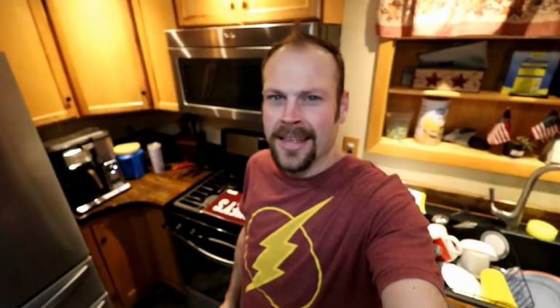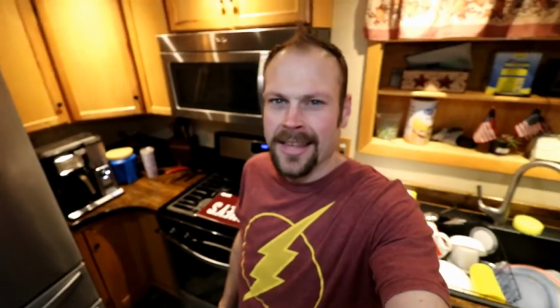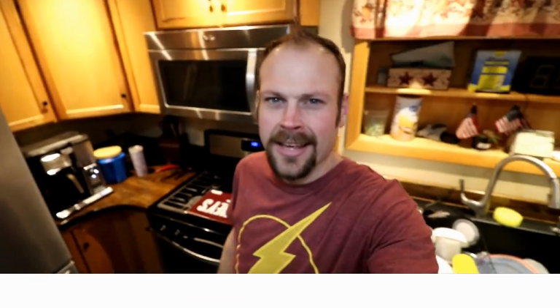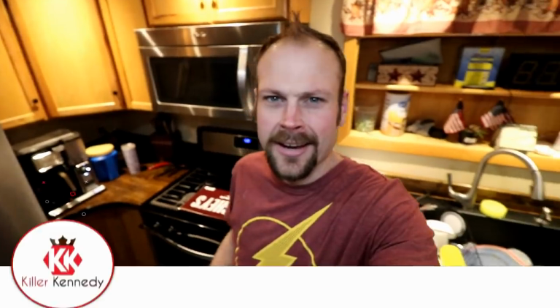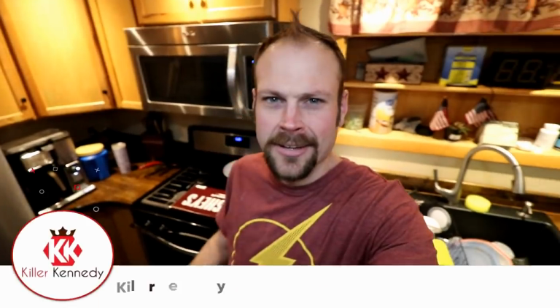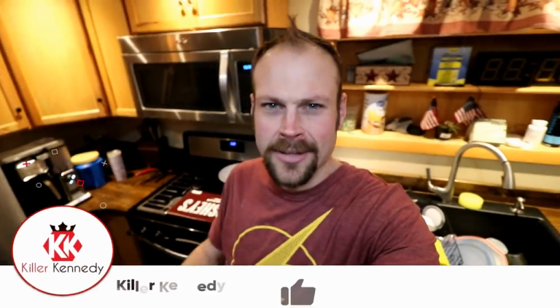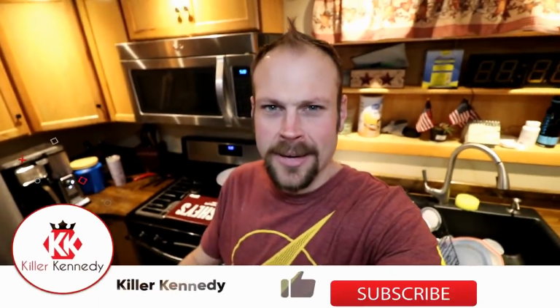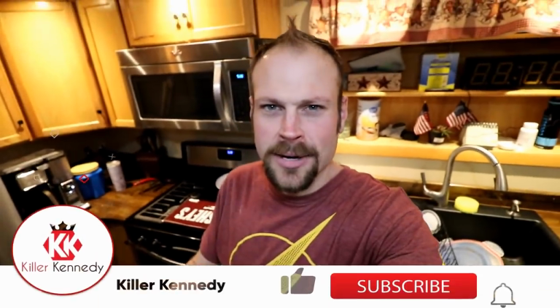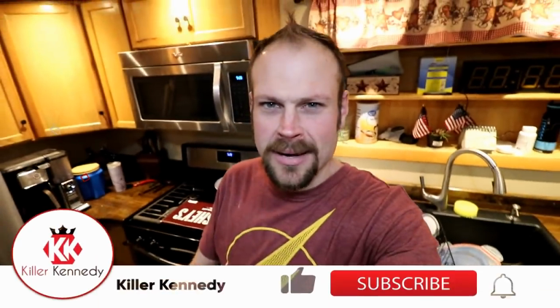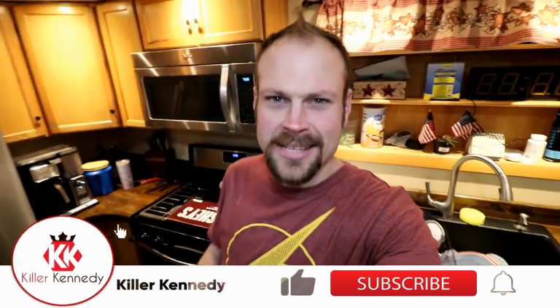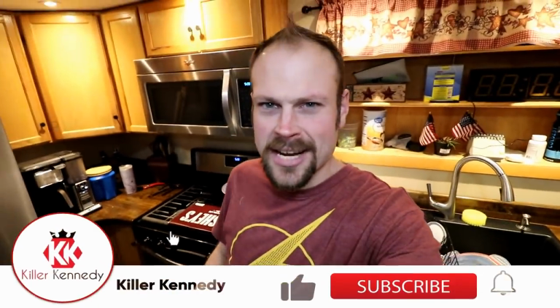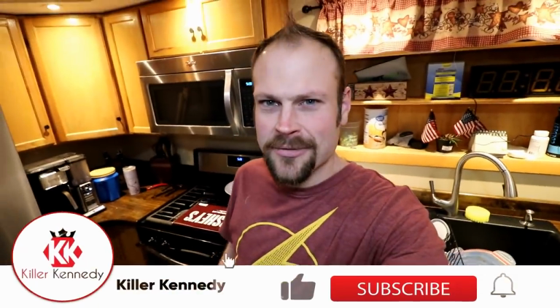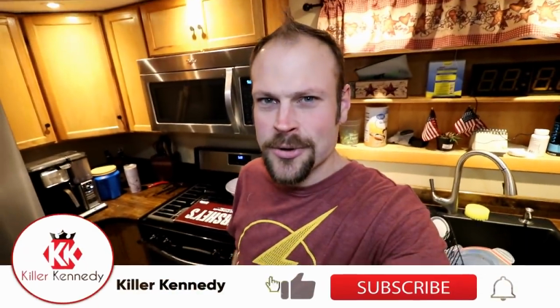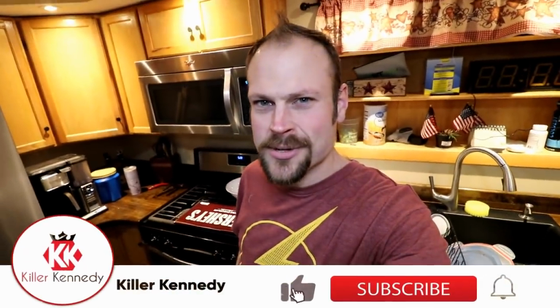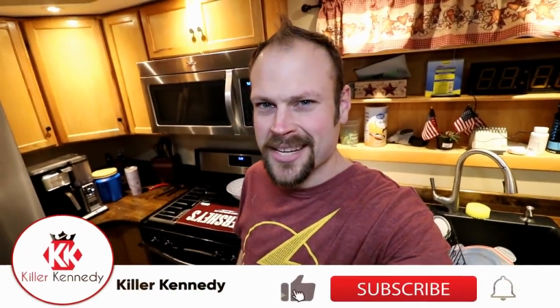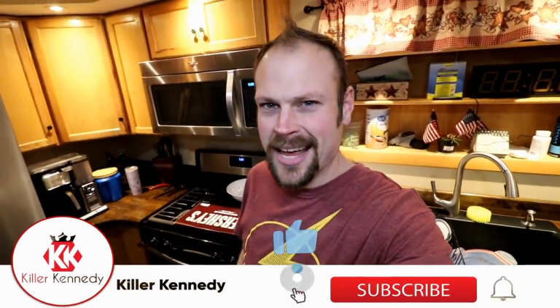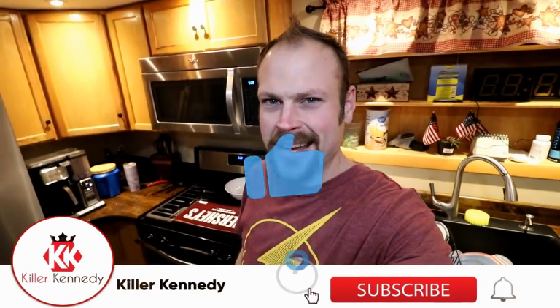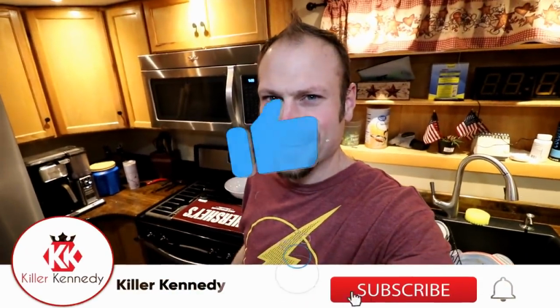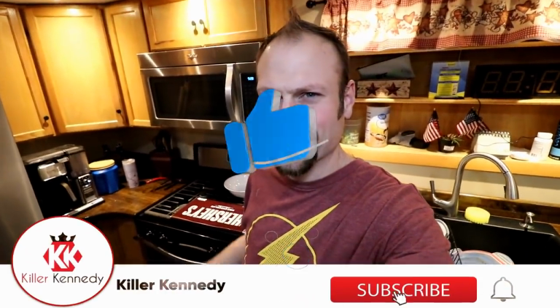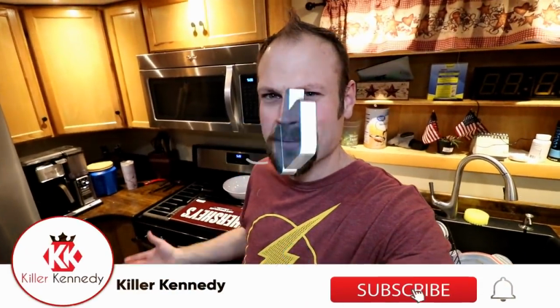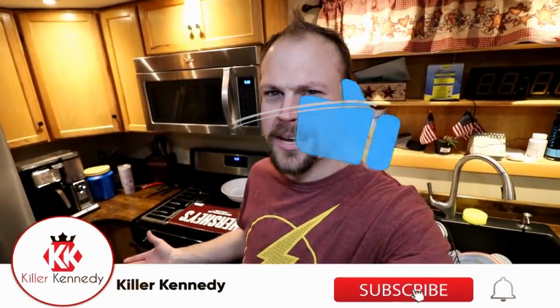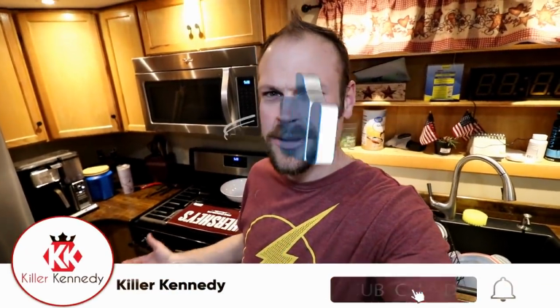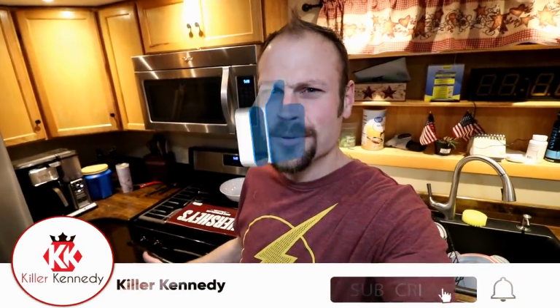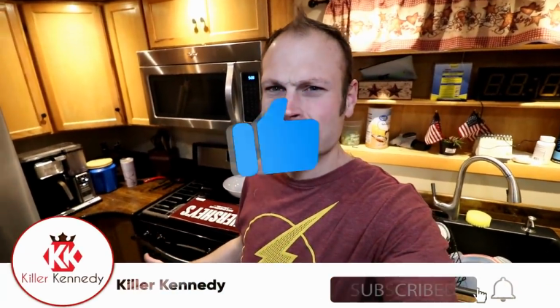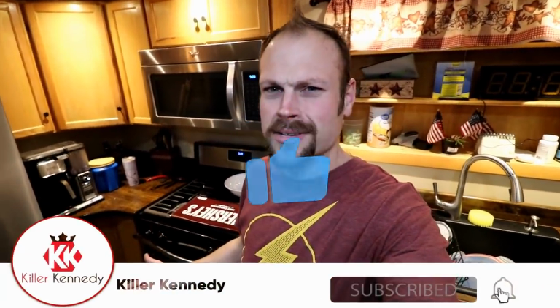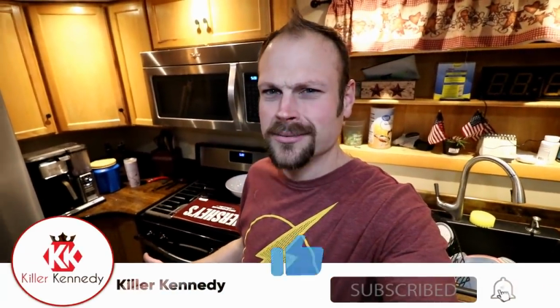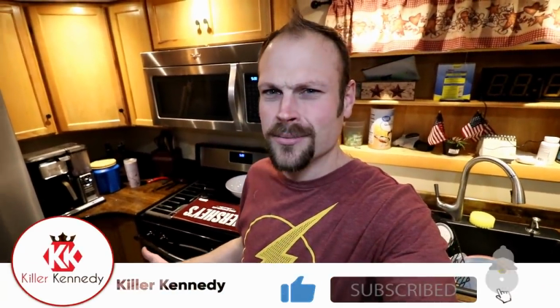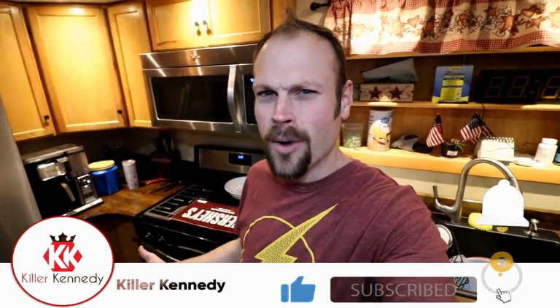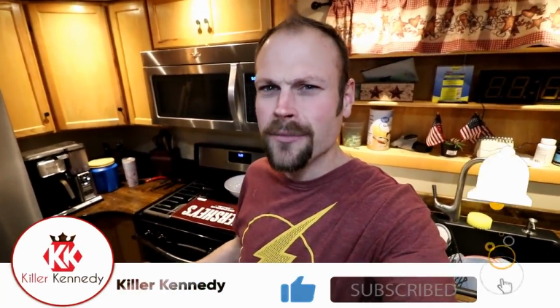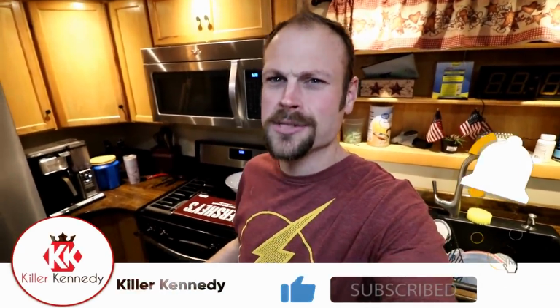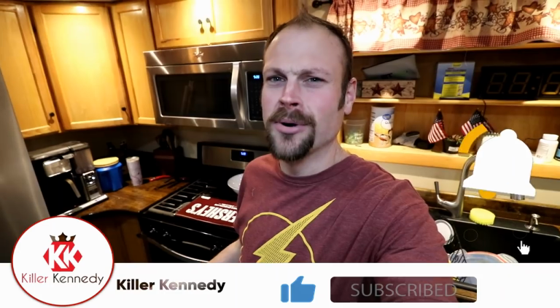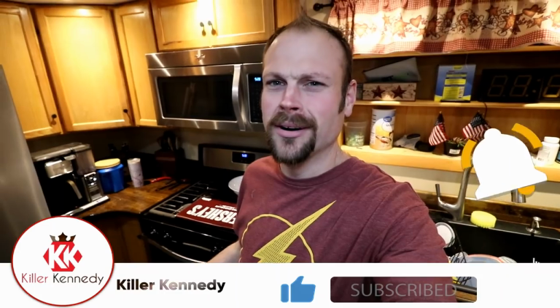Hi Killer Klan, welcome back to Giant Foods. Today we're gonna make a huge waffle s'more.